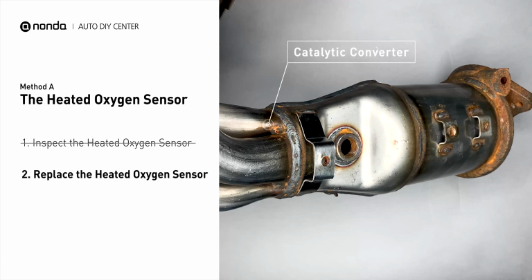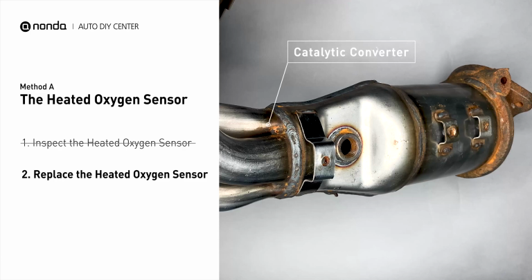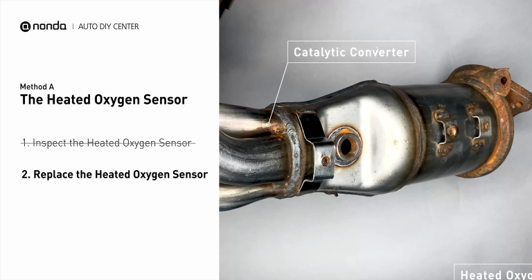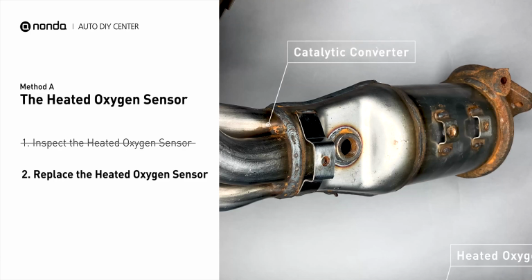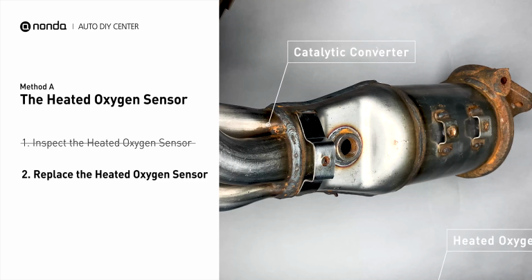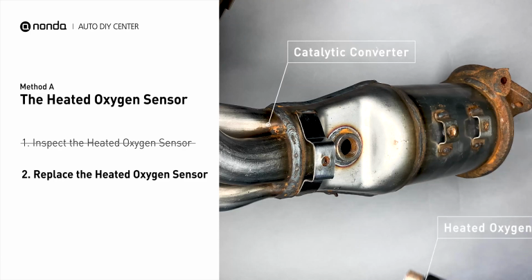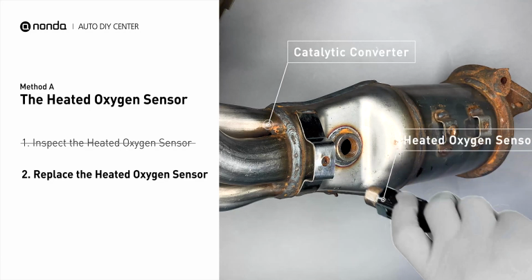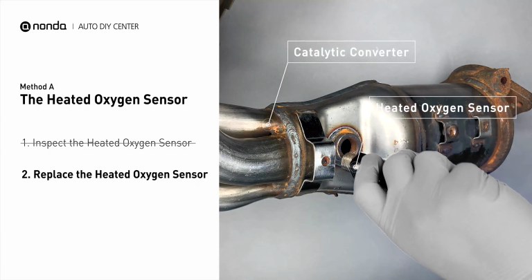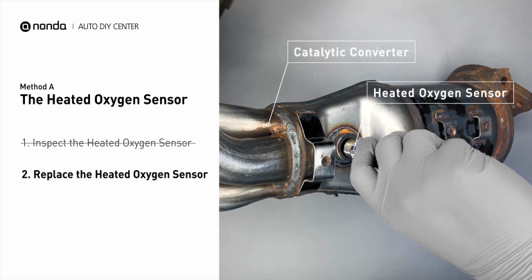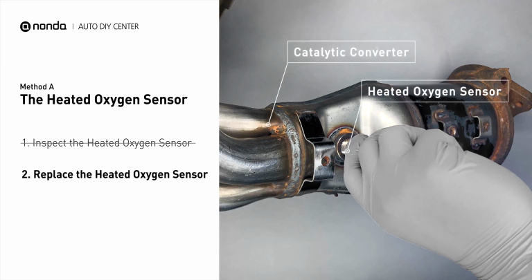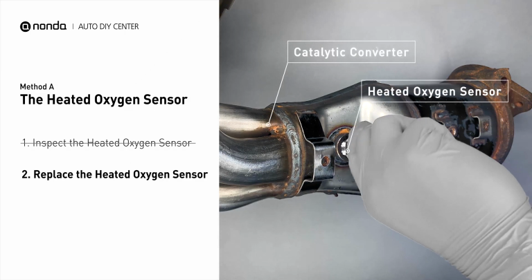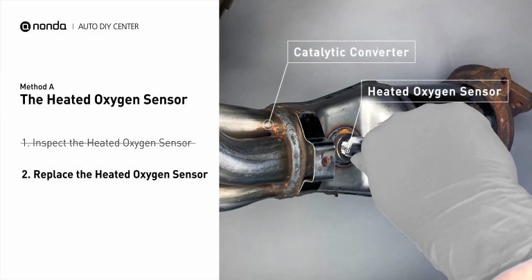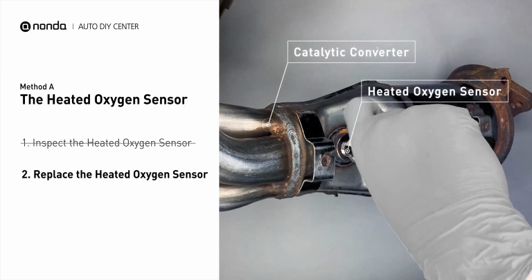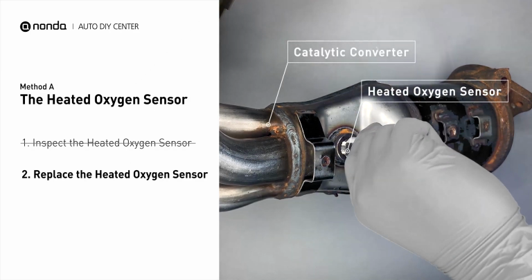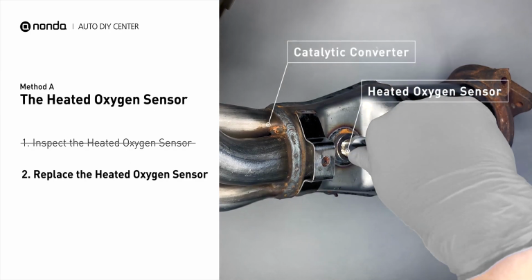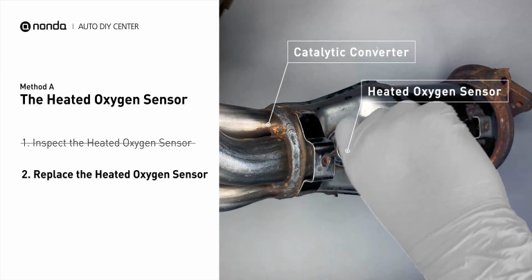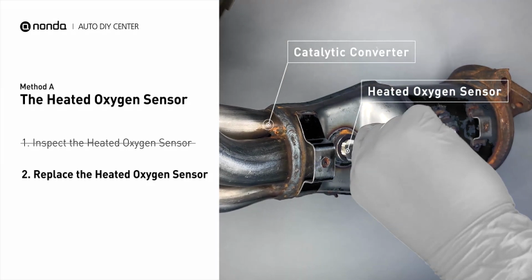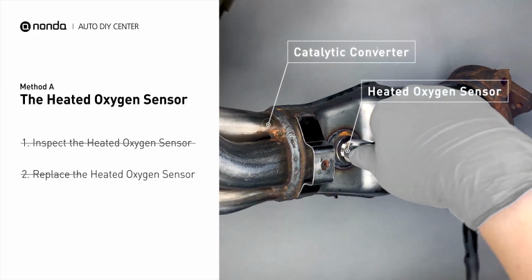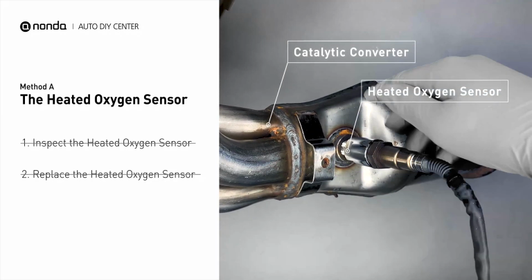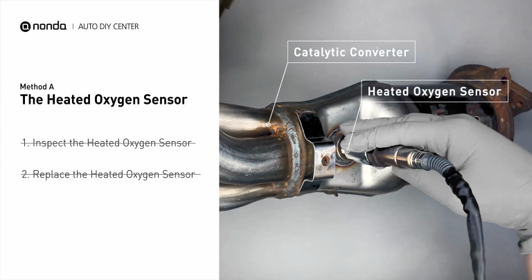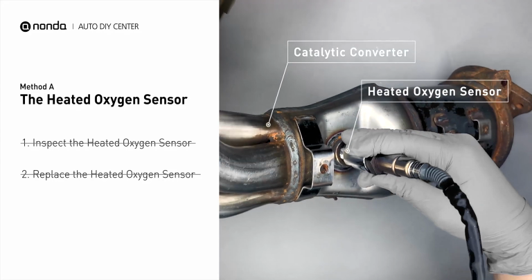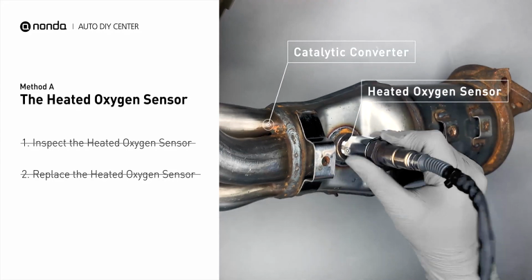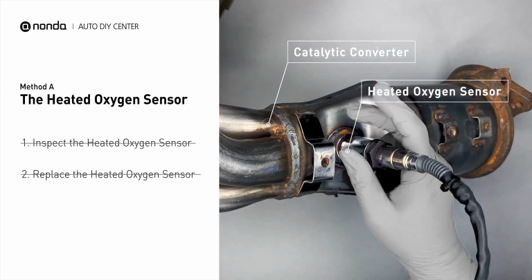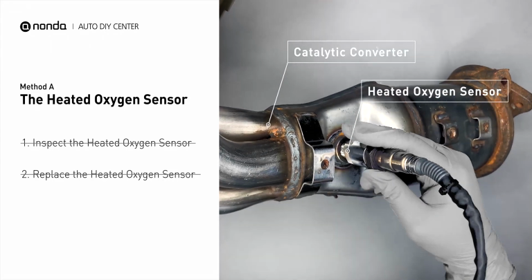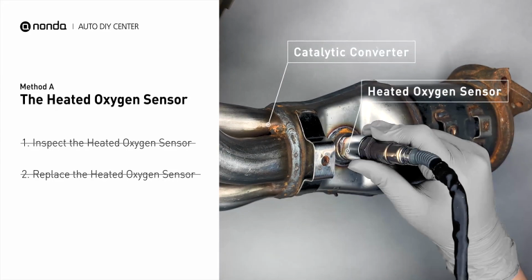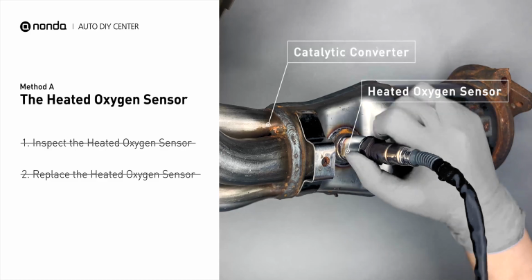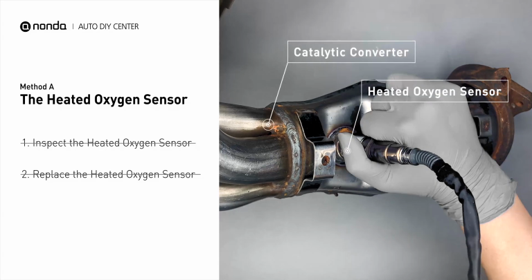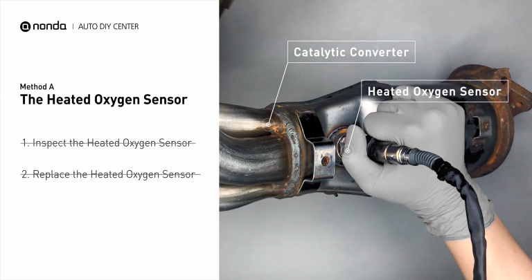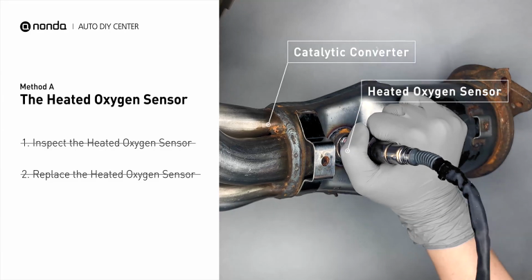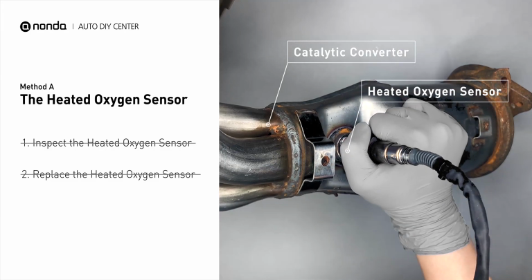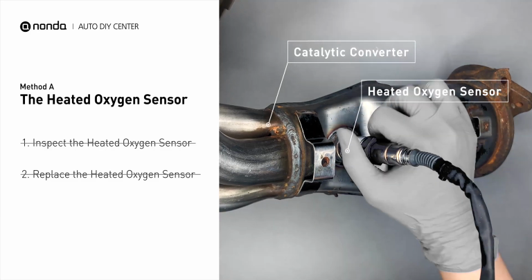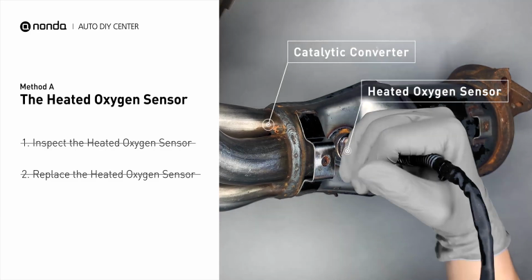If there is no damage found on the heated oxygen sensor, you would need to take your car to consult professional mechanics.